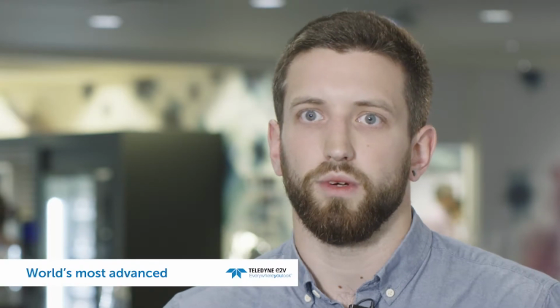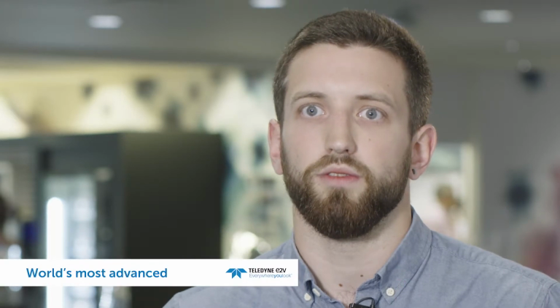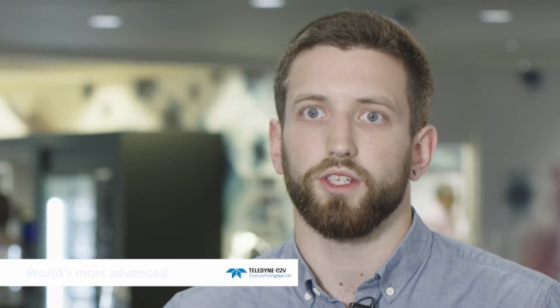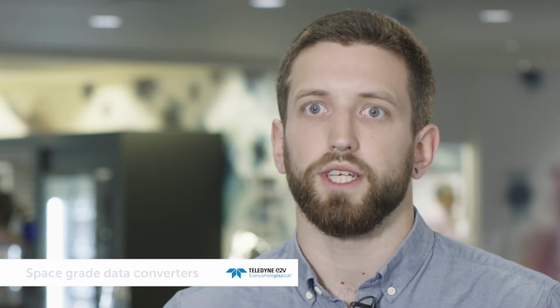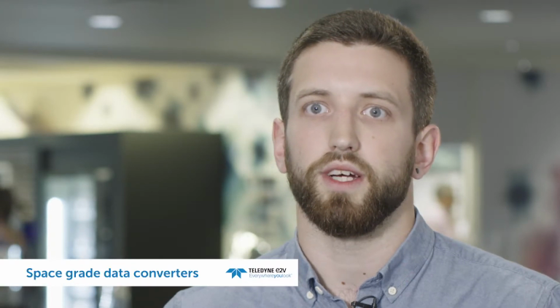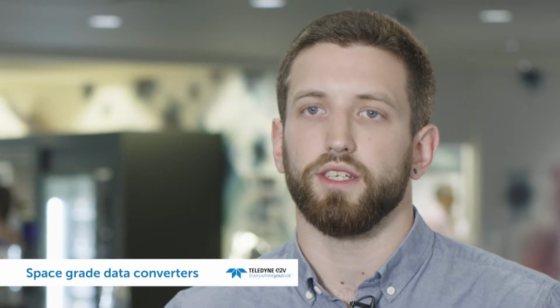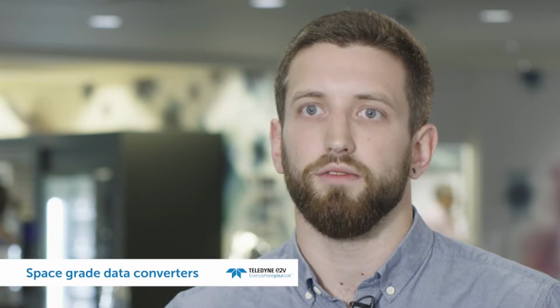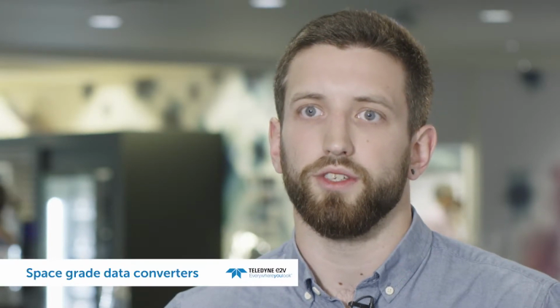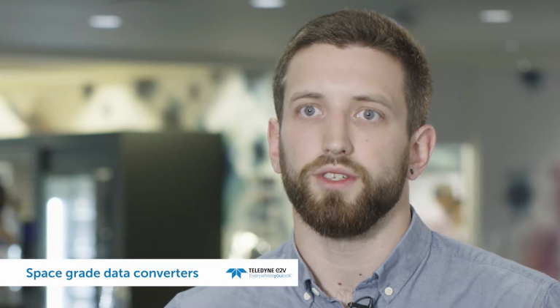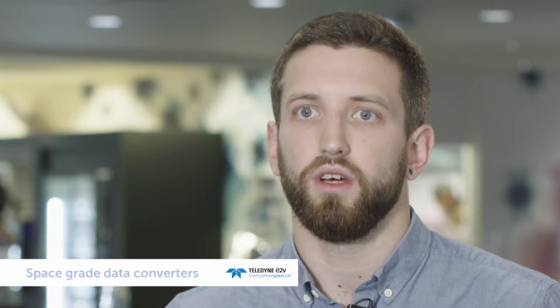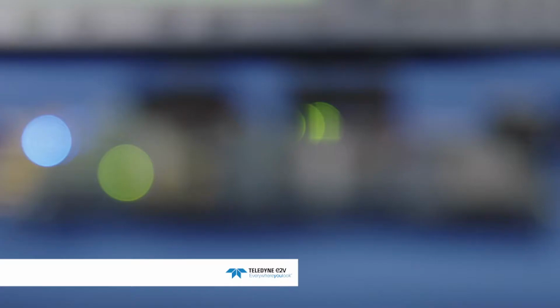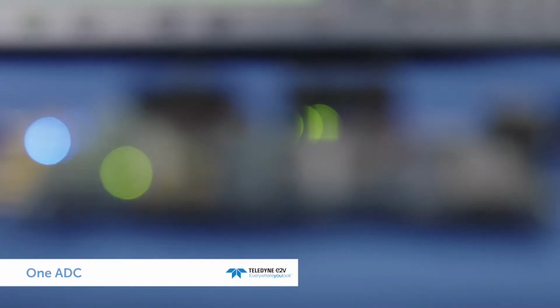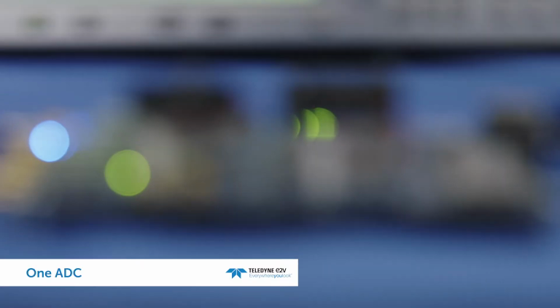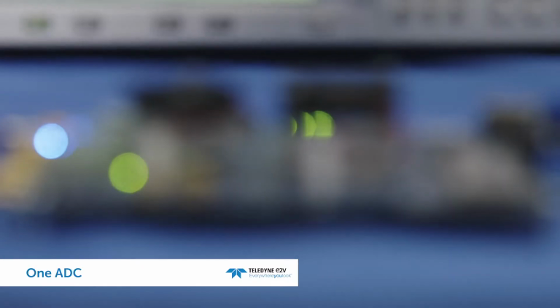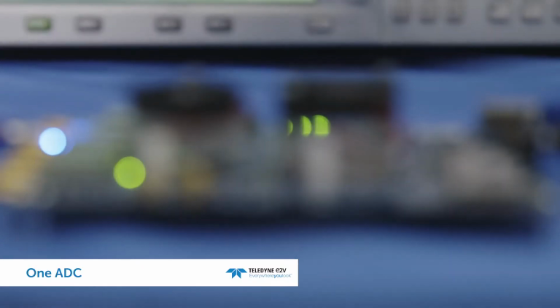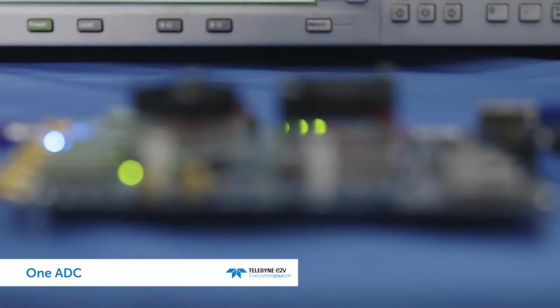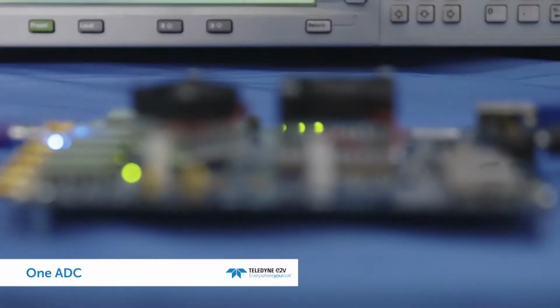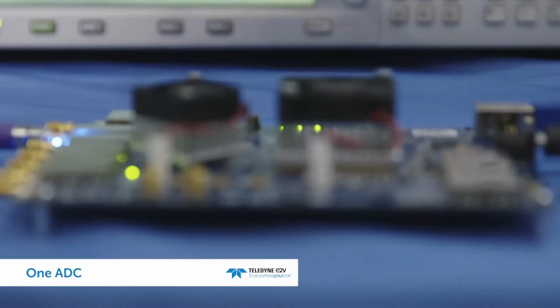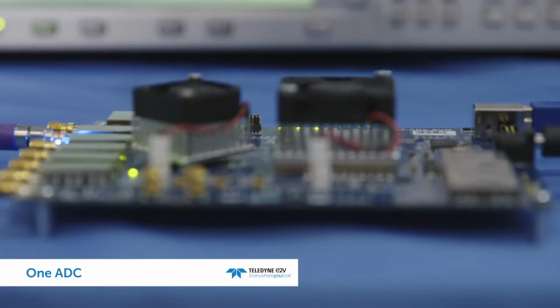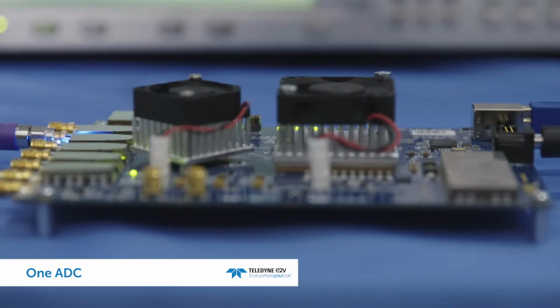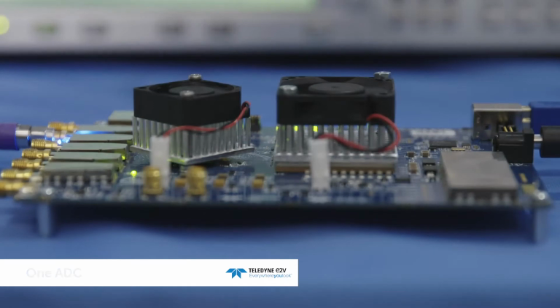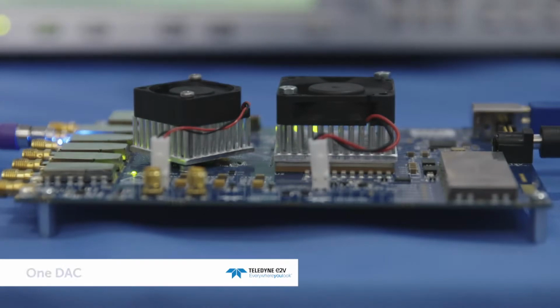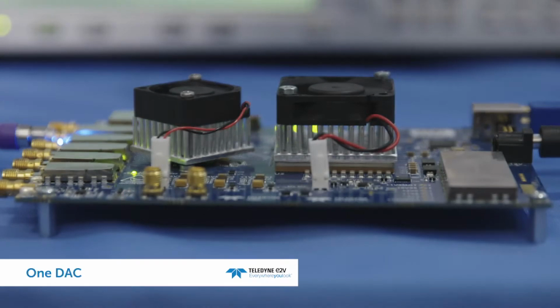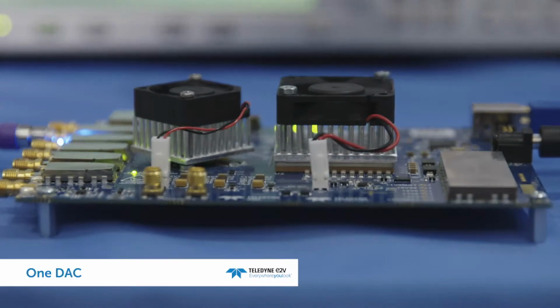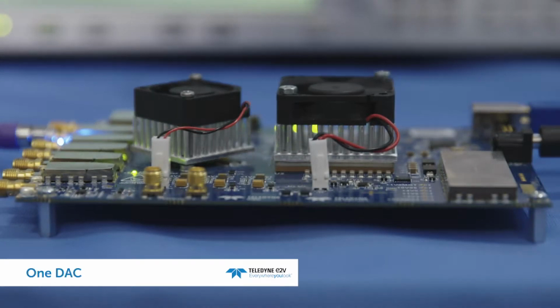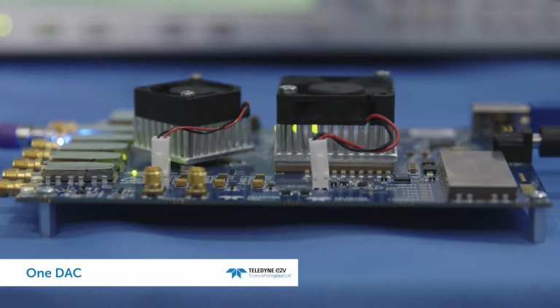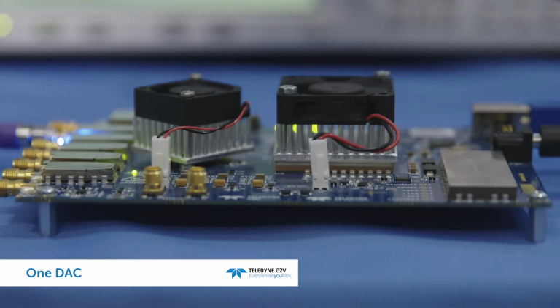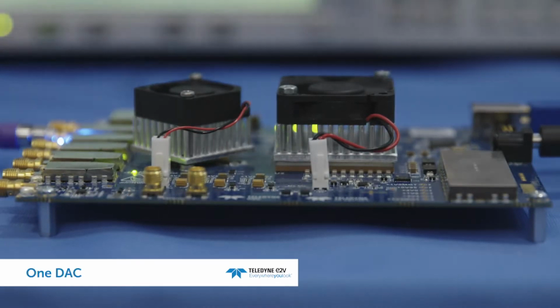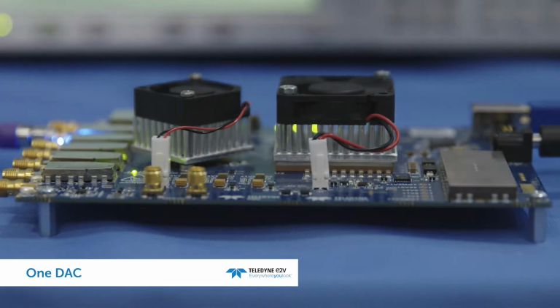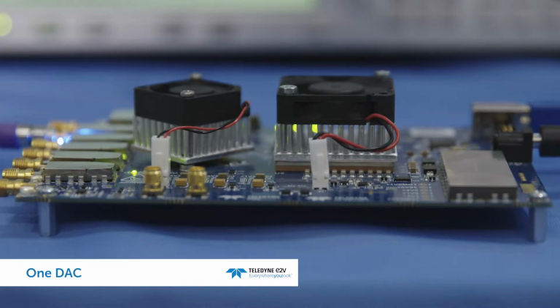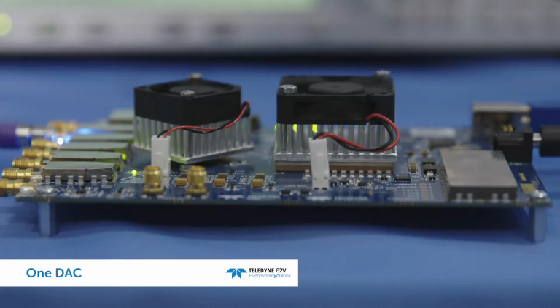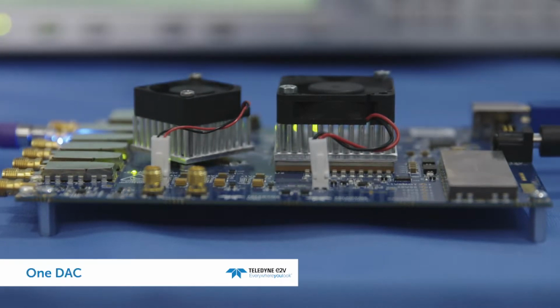The objective of the Interstellar project is to create the two world's most advanced space-grade data converters: one ADC, analog-to-digital converter, and one DAC, a digital-to-analog converter.